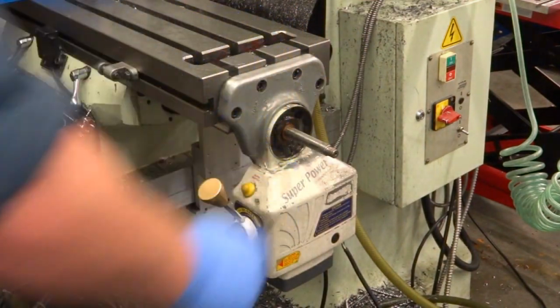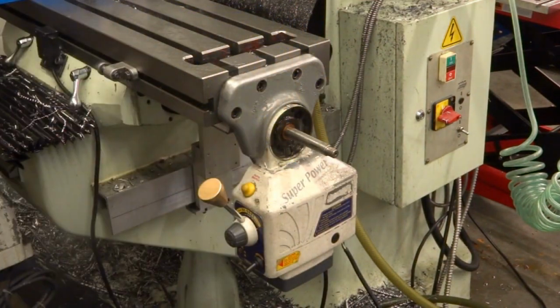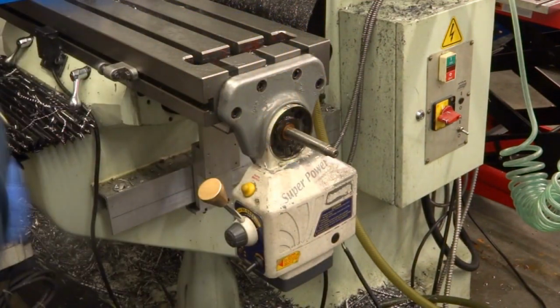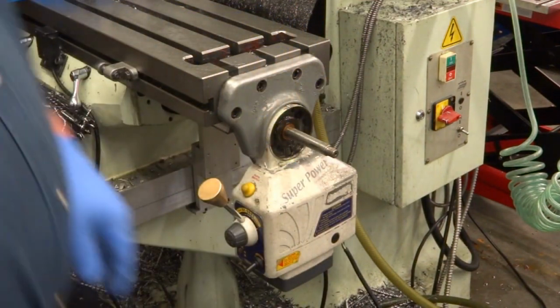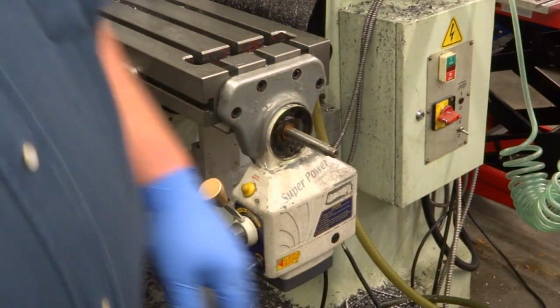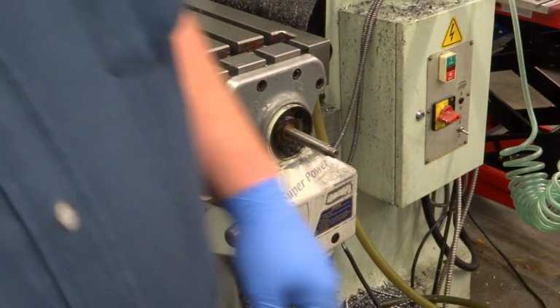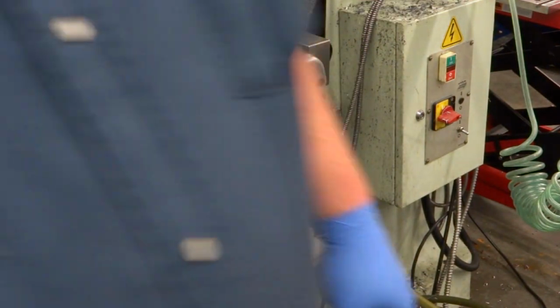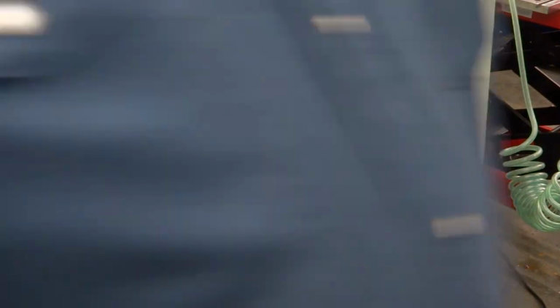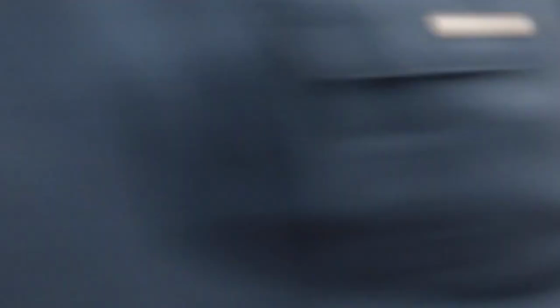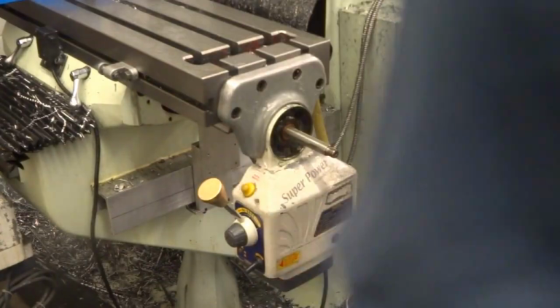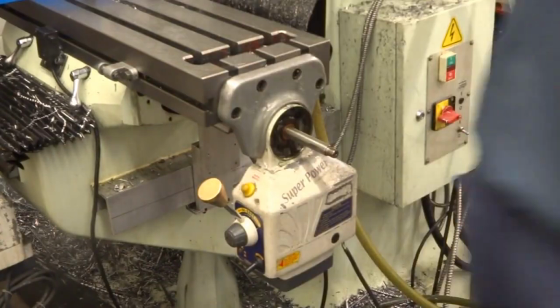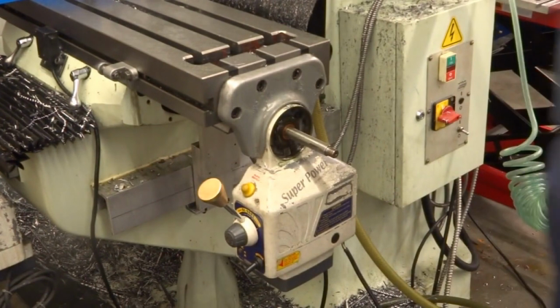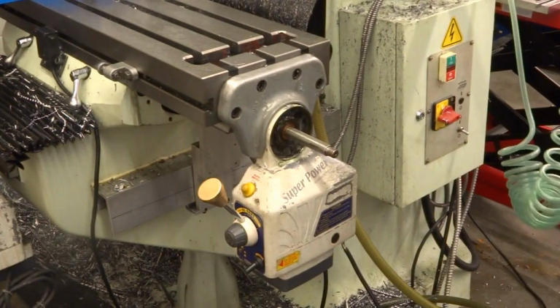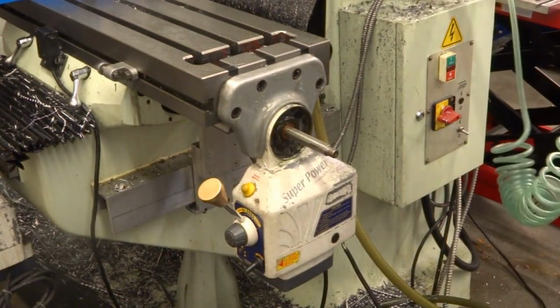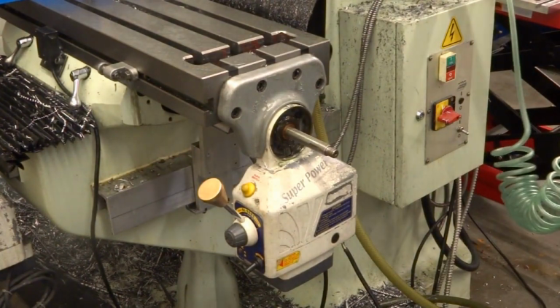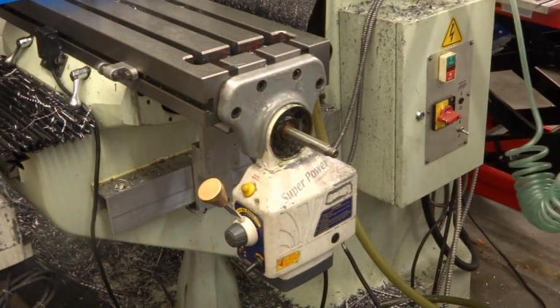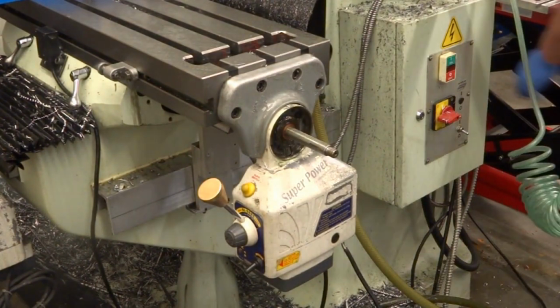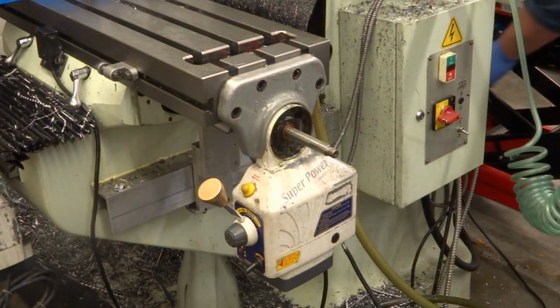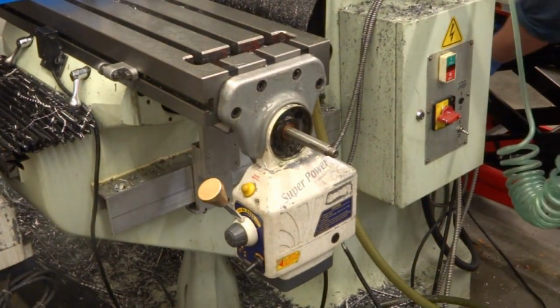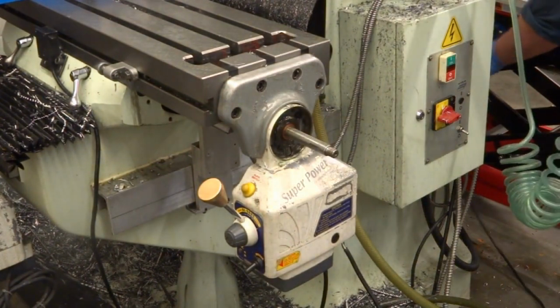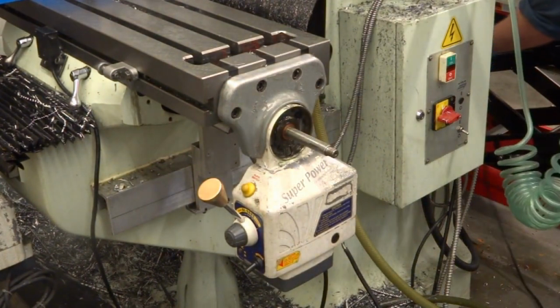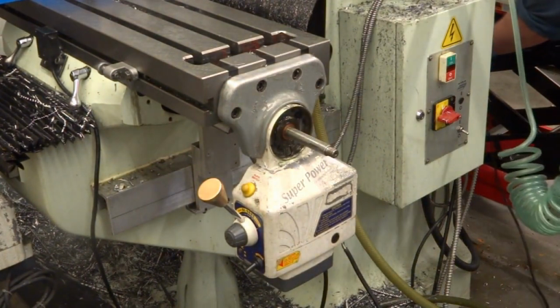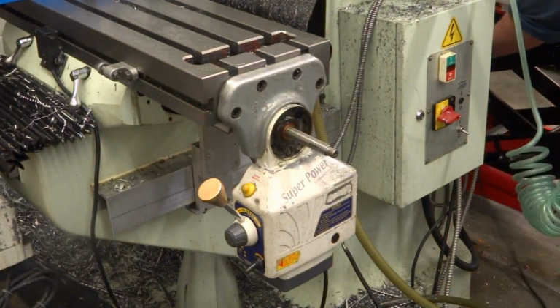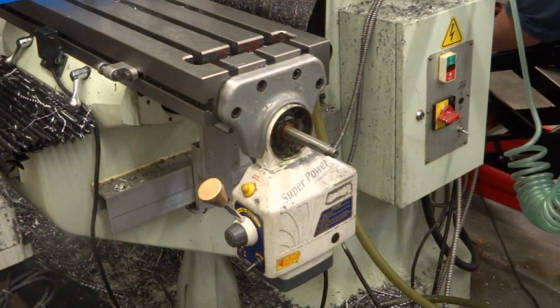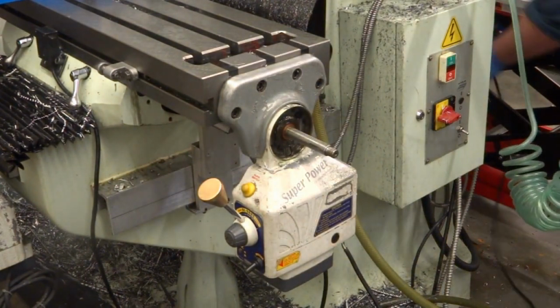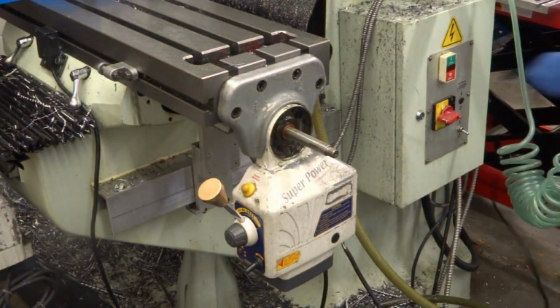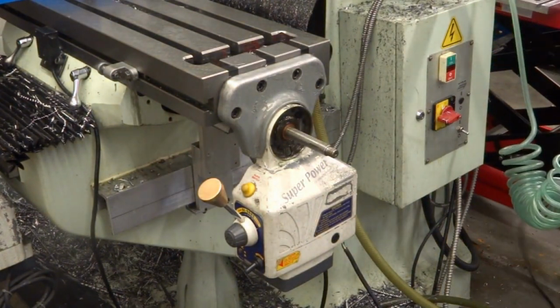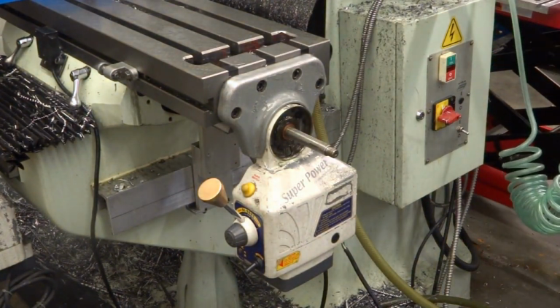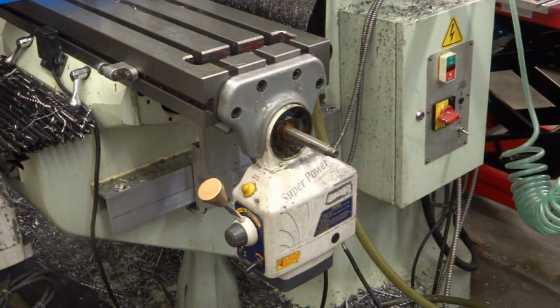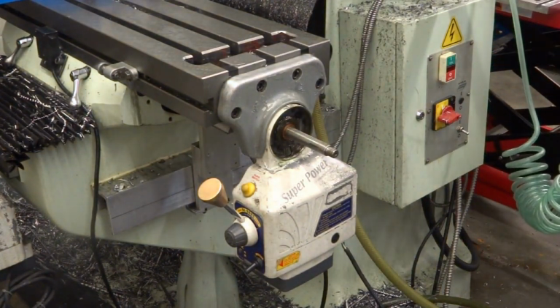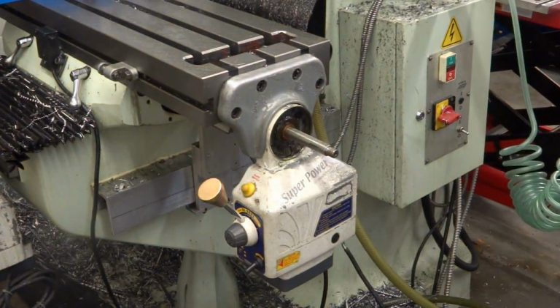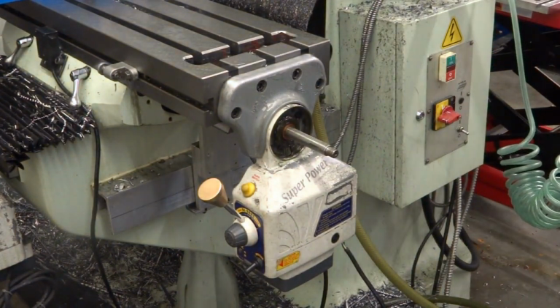I should unhook the power. Even though it's dead, I can probably still get zapped.